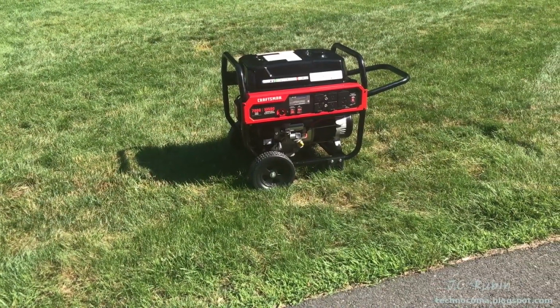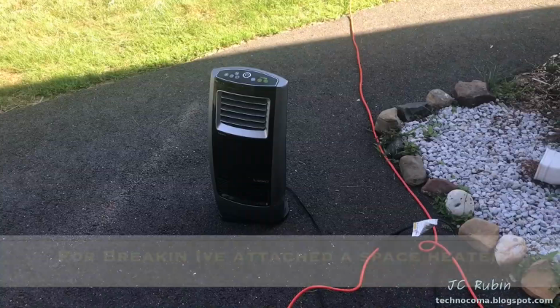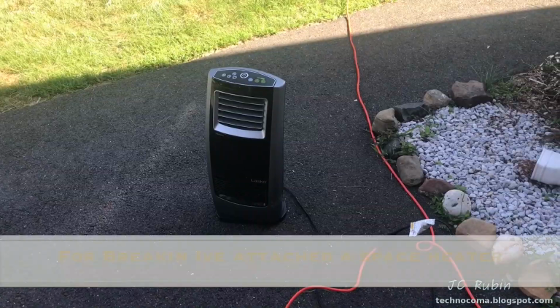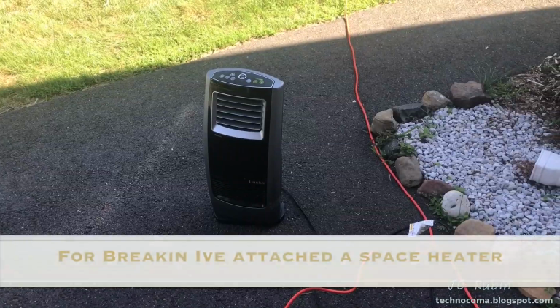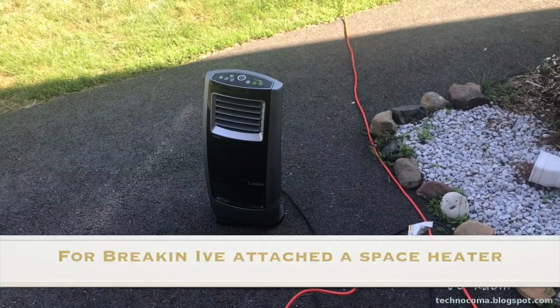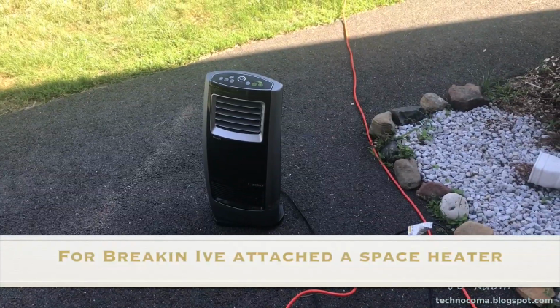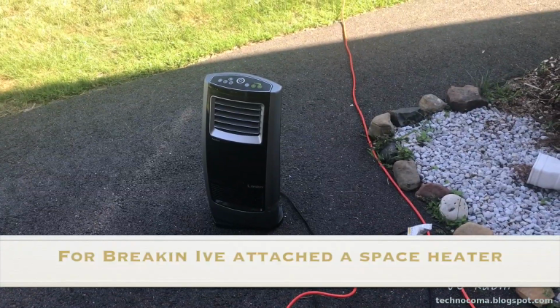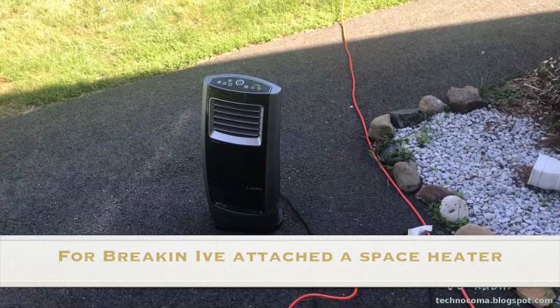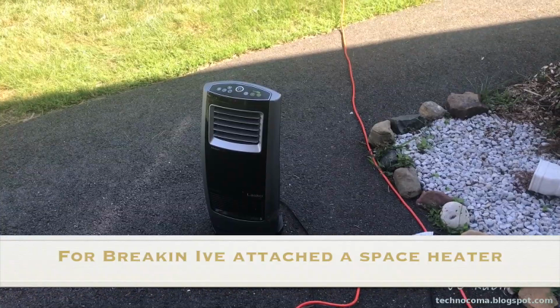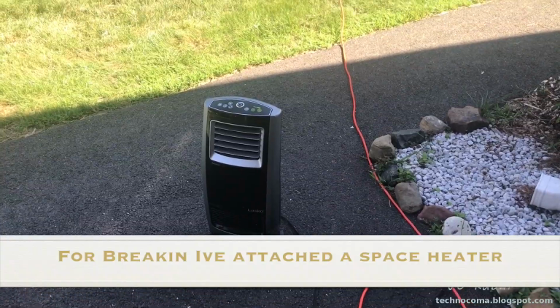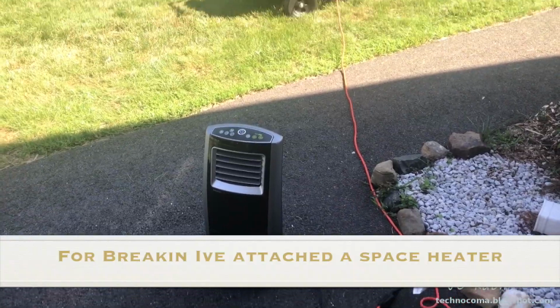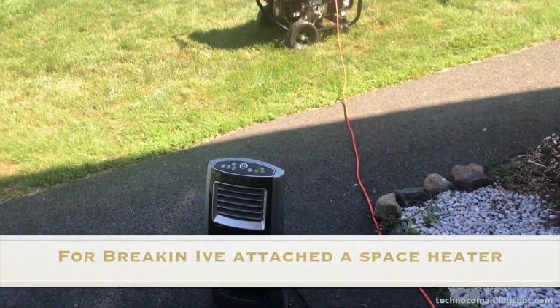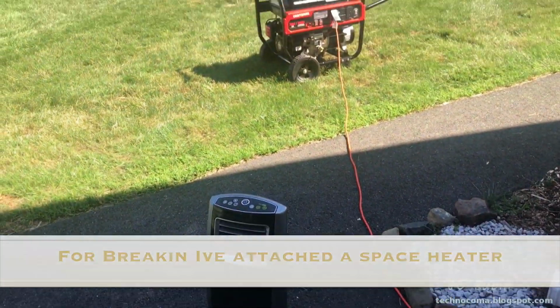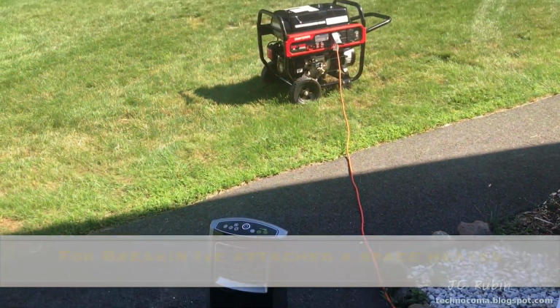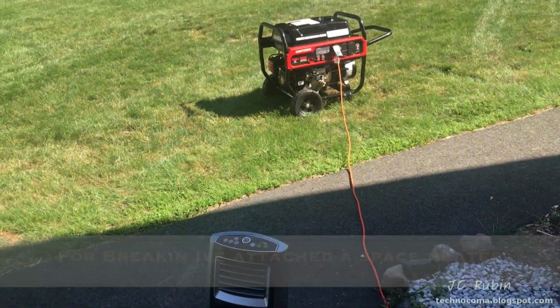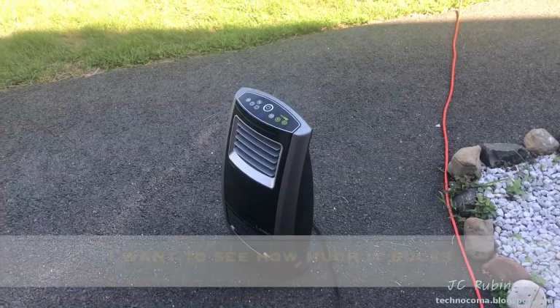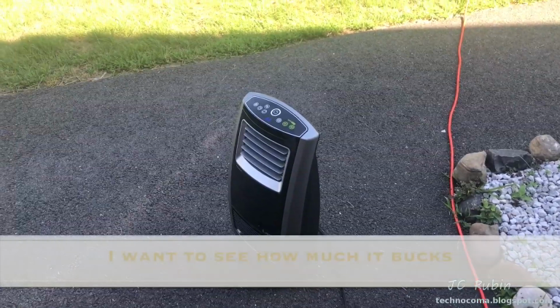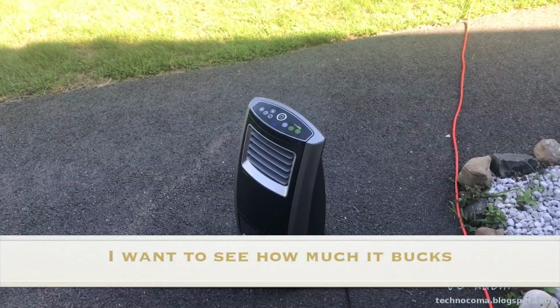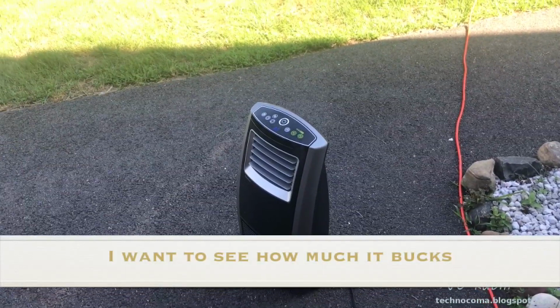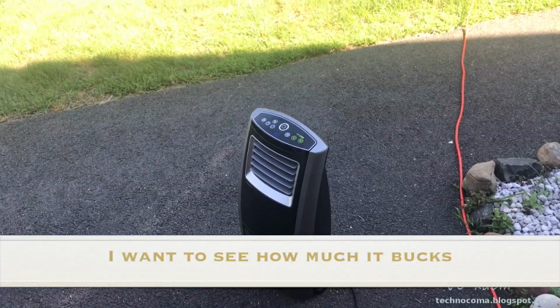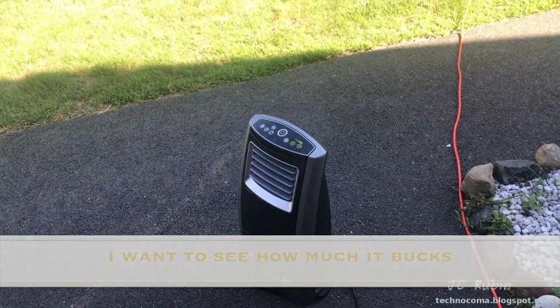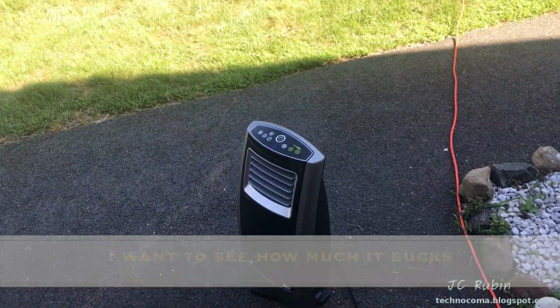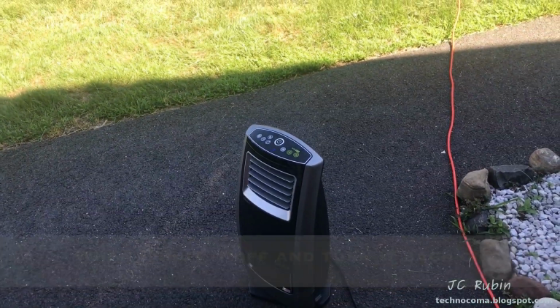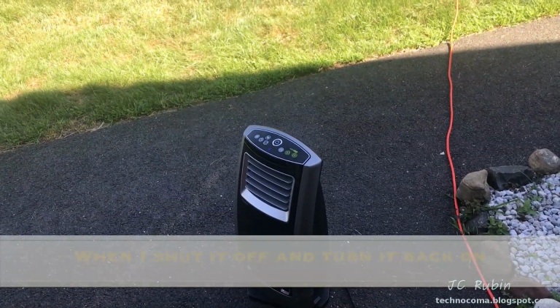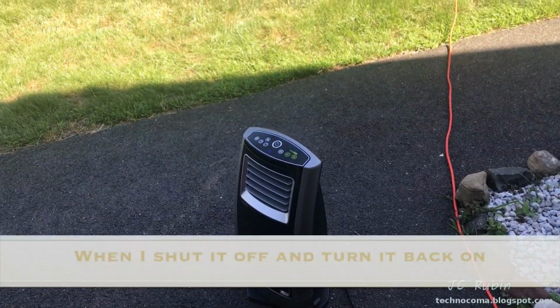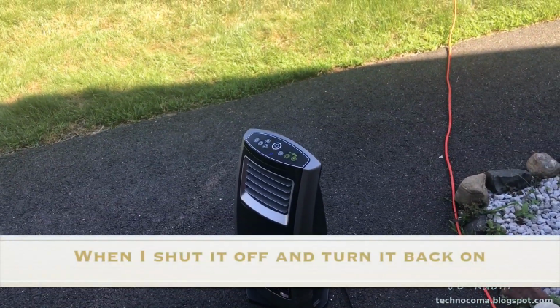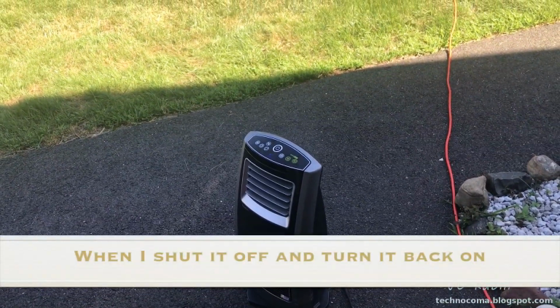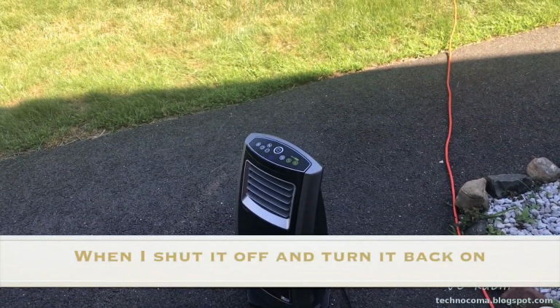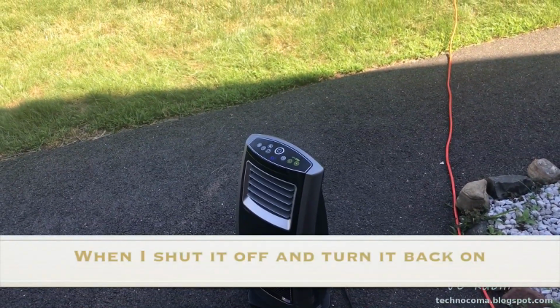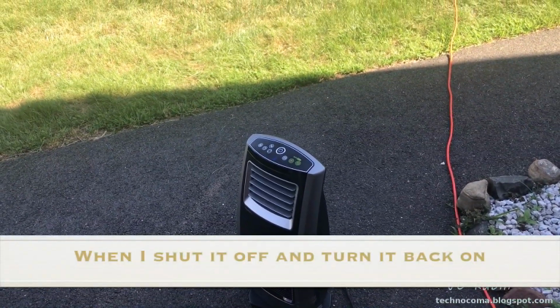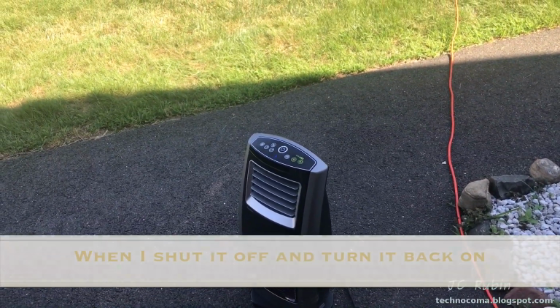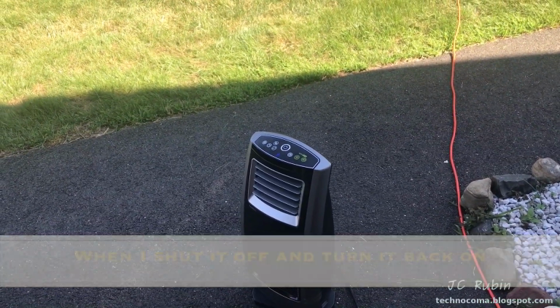I've attached a space heater. I want to see how much it bucks when I shut off the heater and turn it back on.